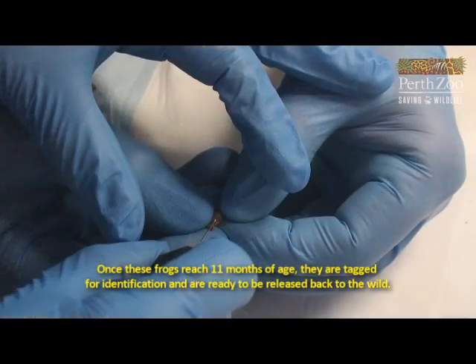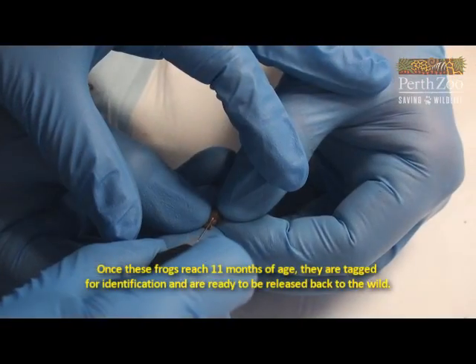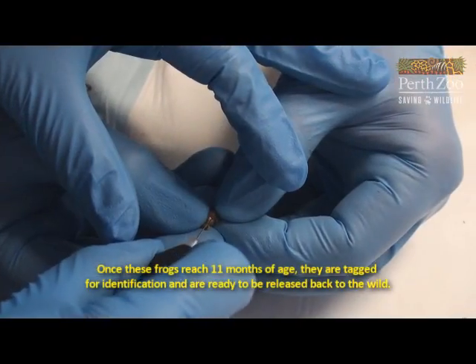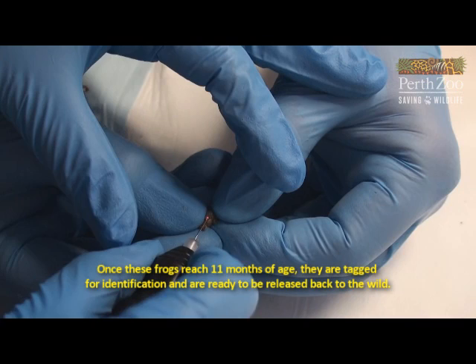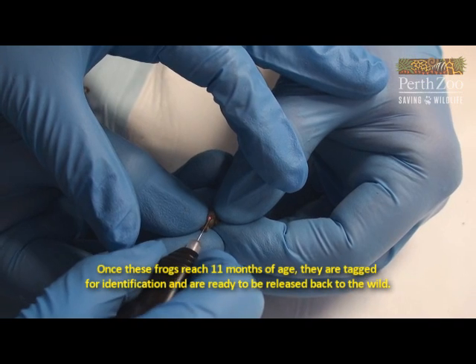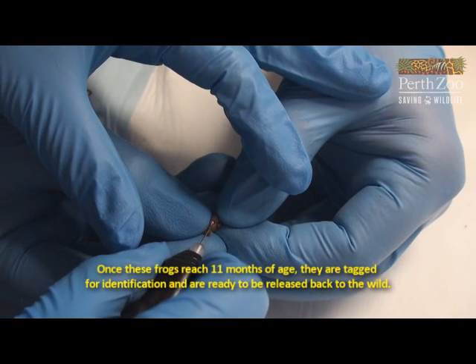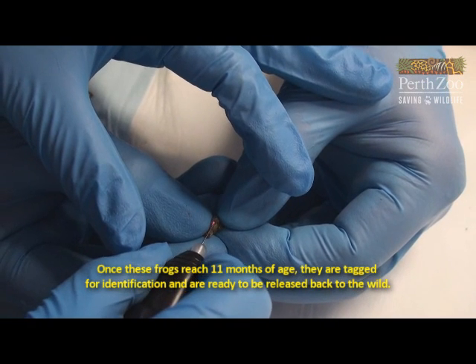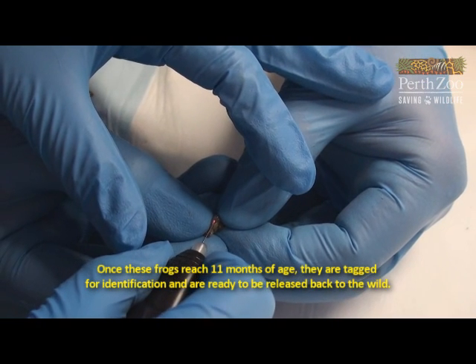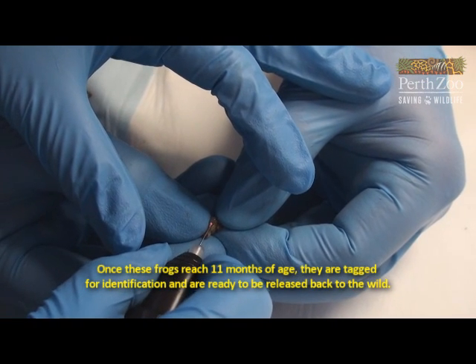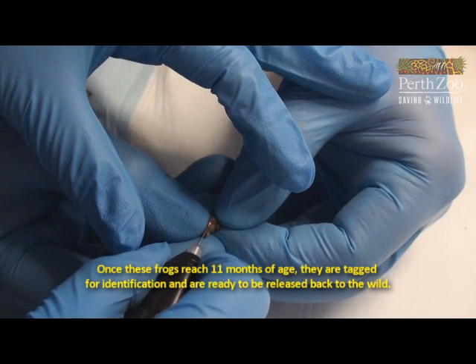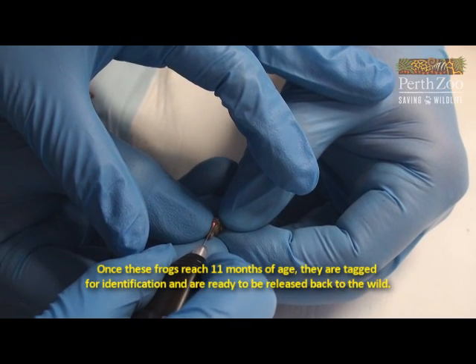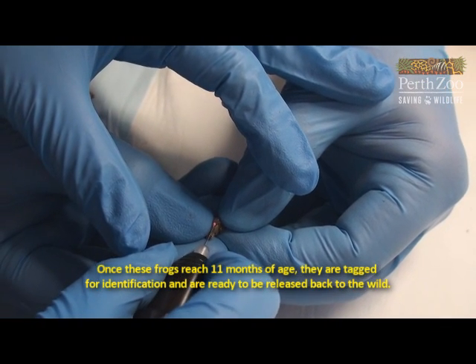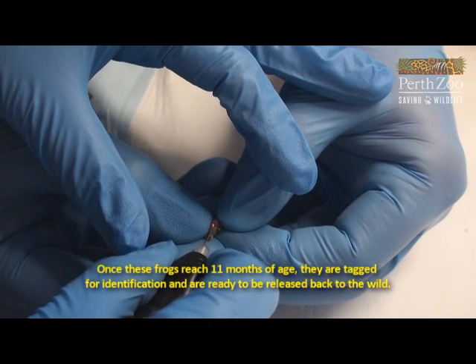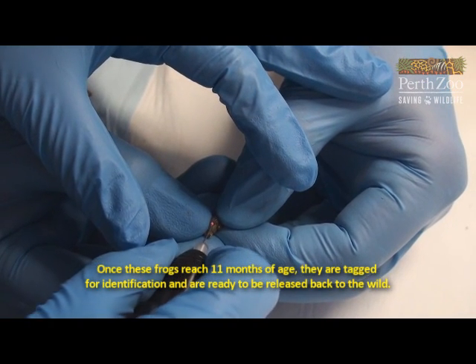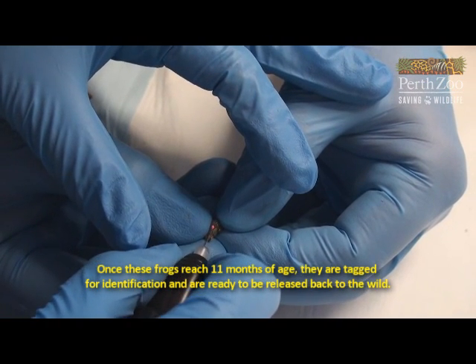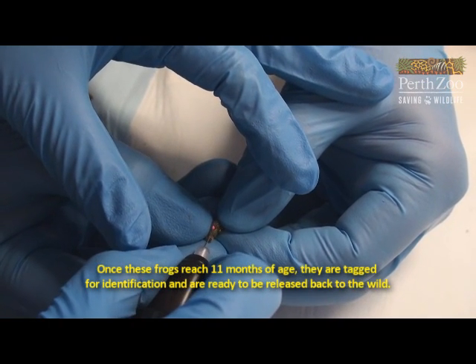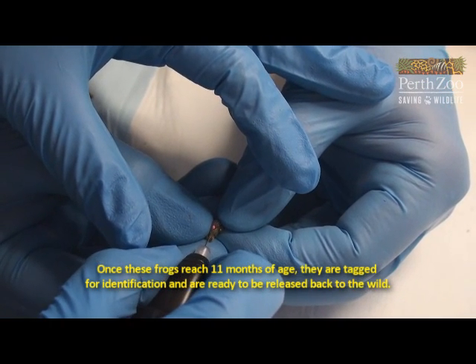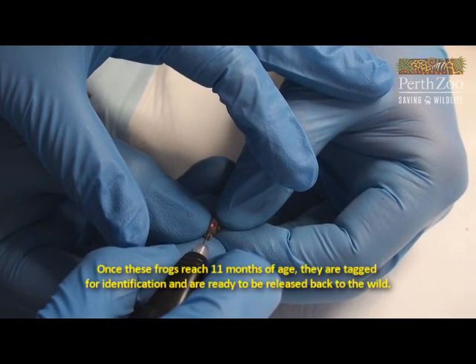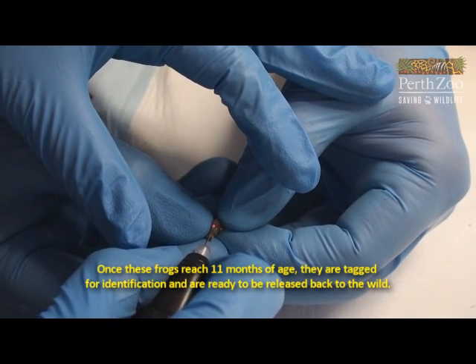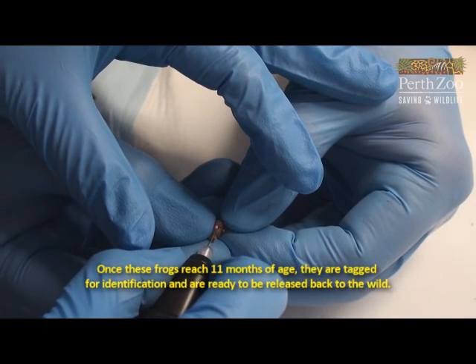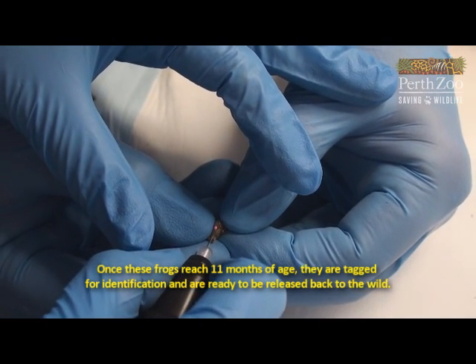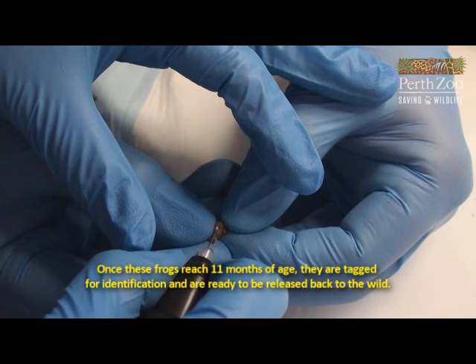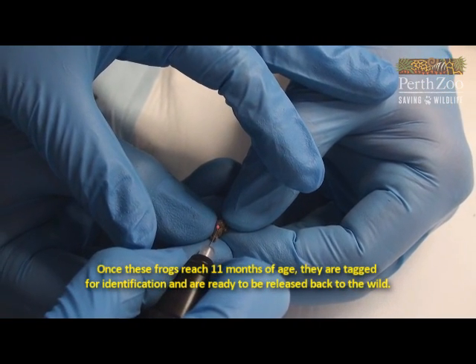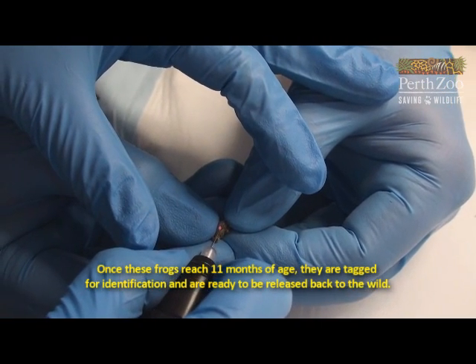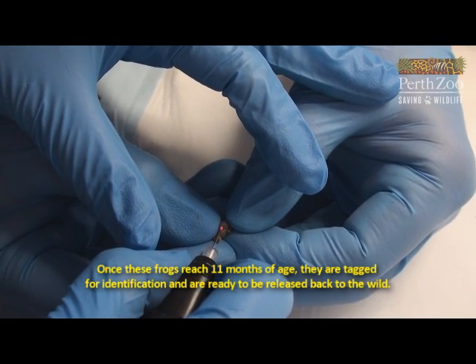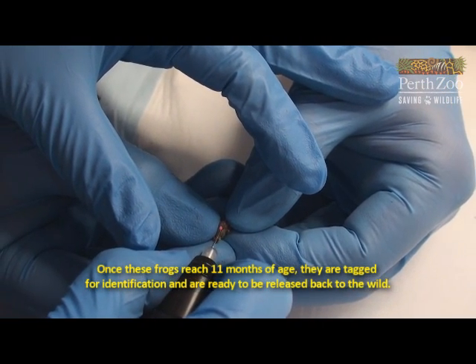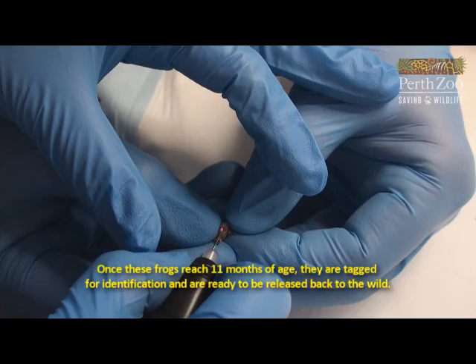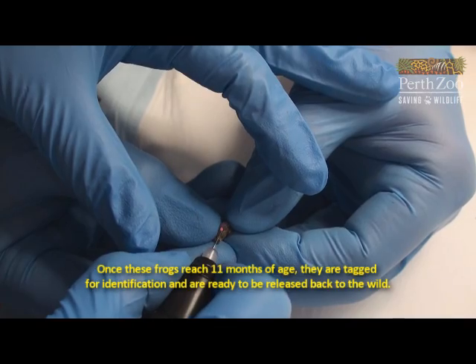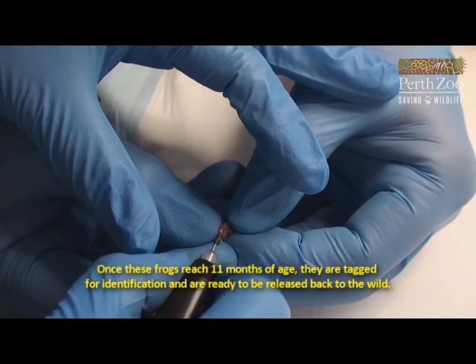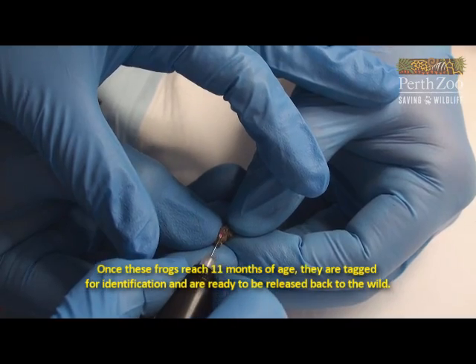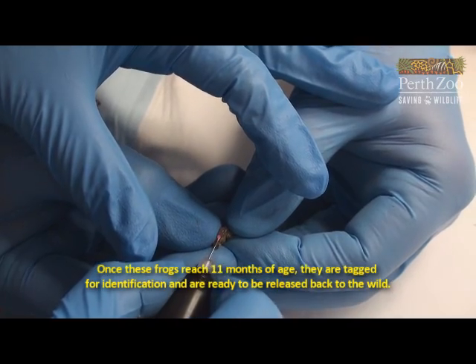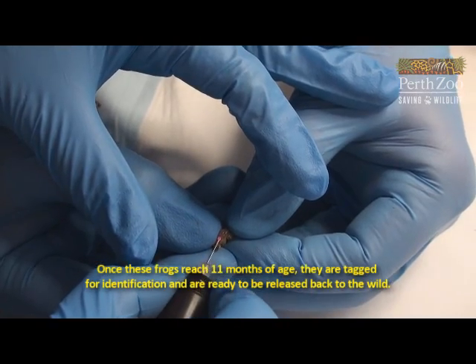Once these frogs reach 11 months of age, they are tagged for identification and are ready to be released back to the wild.